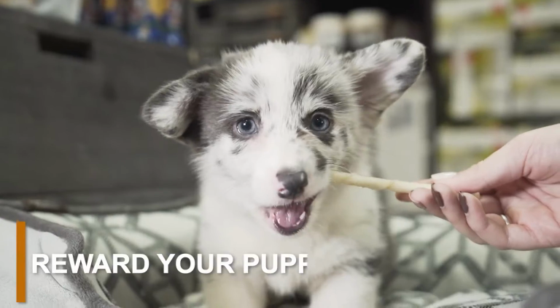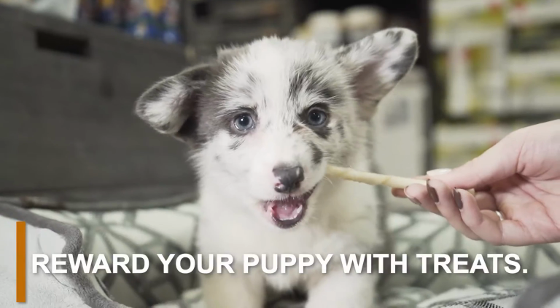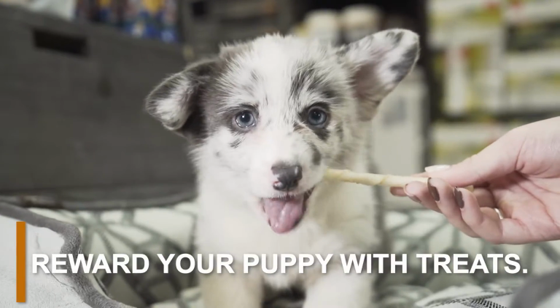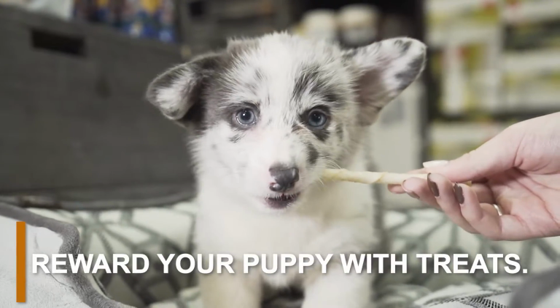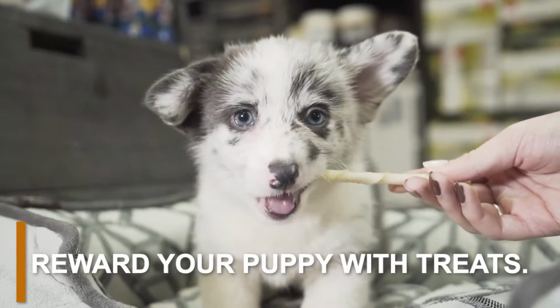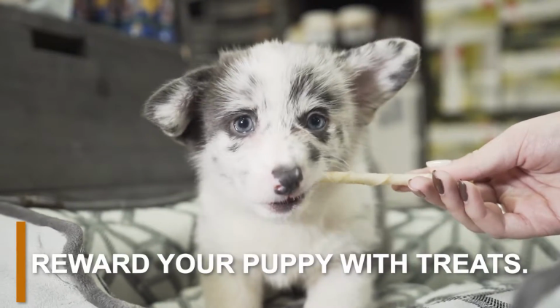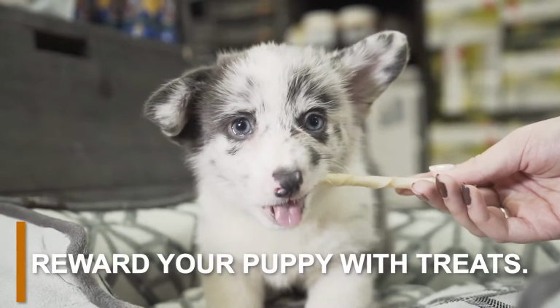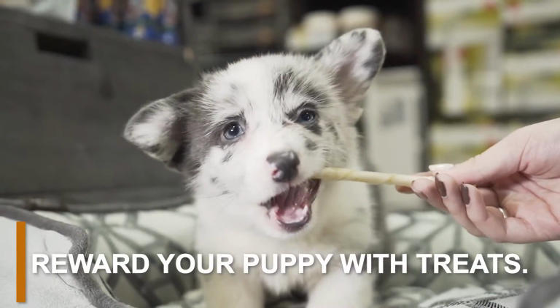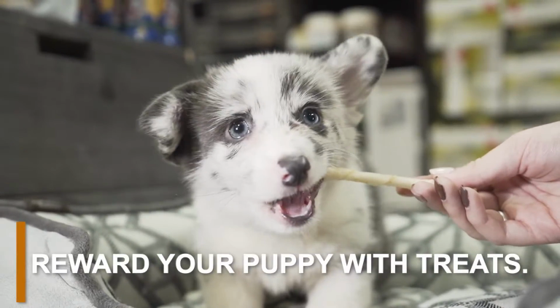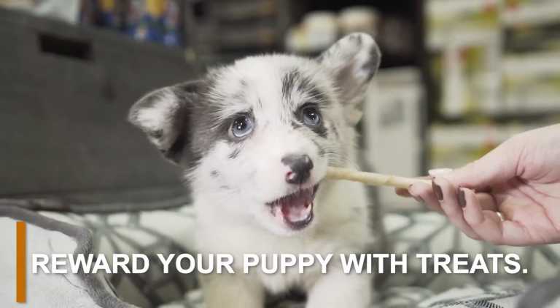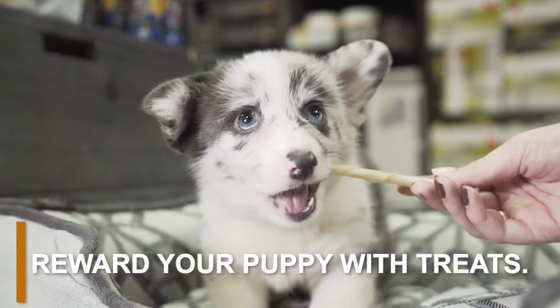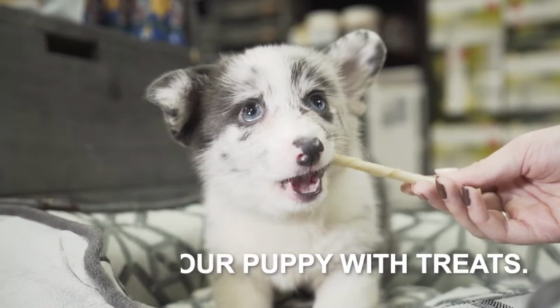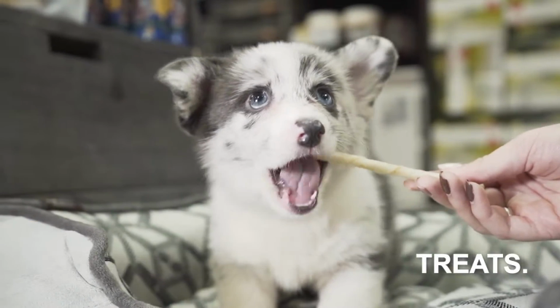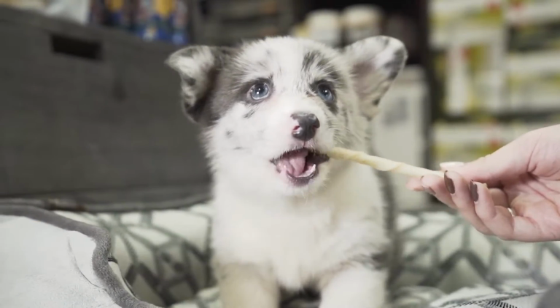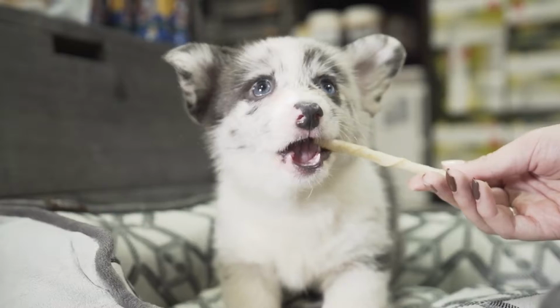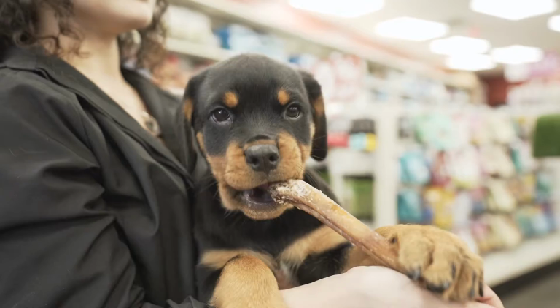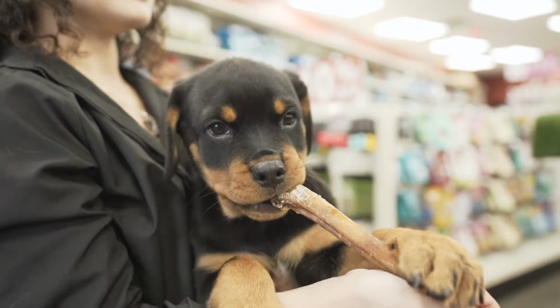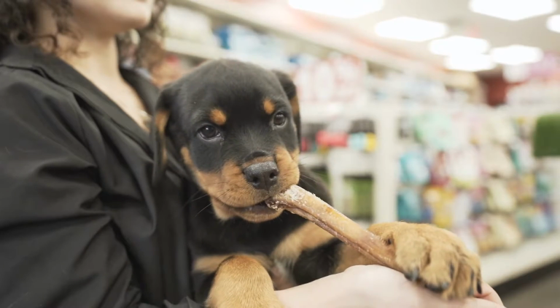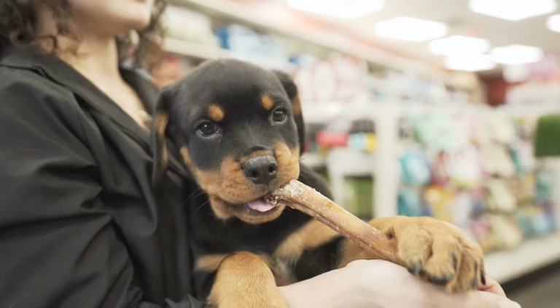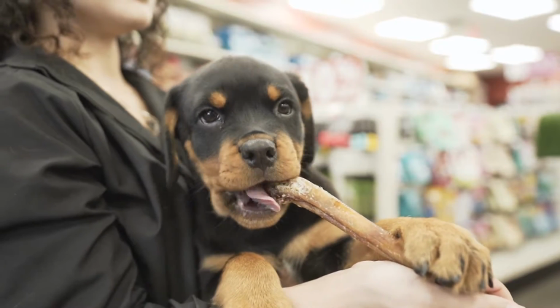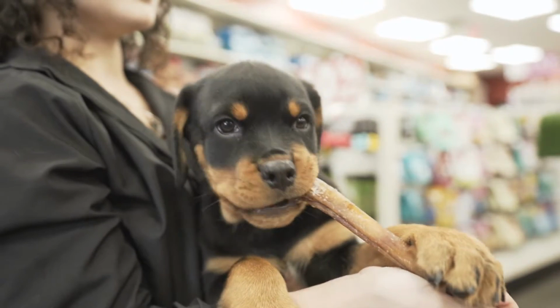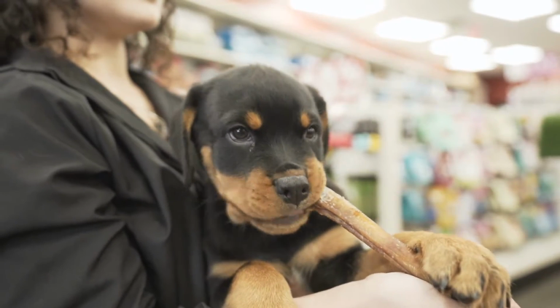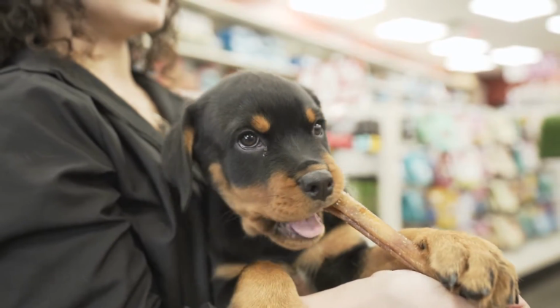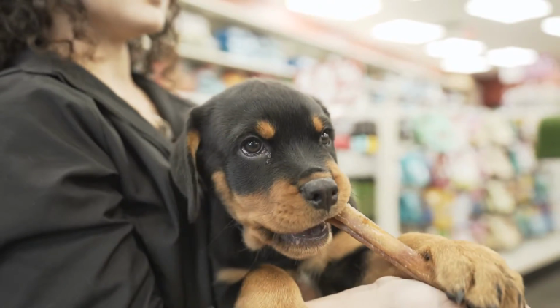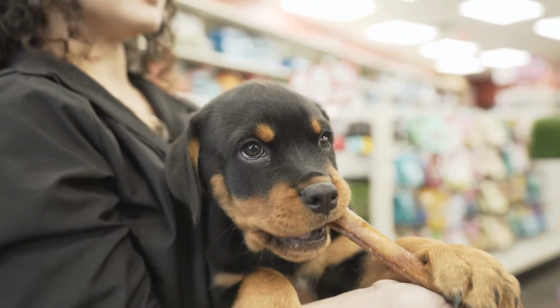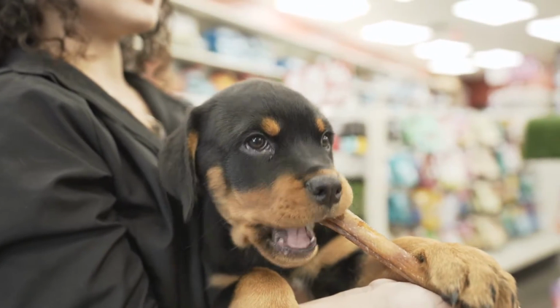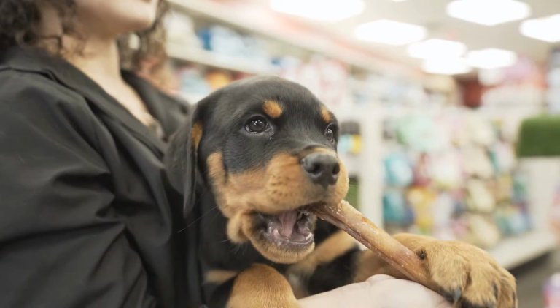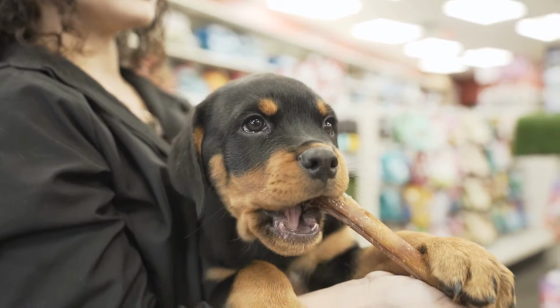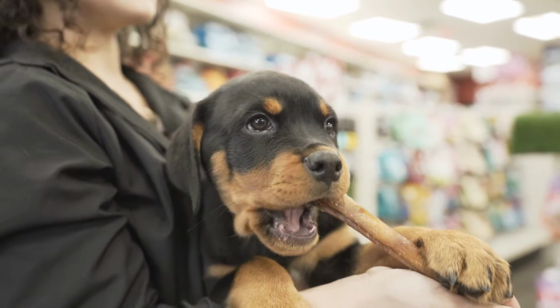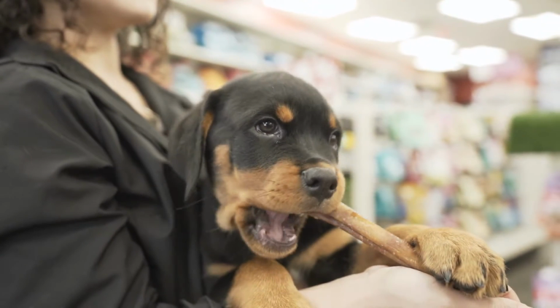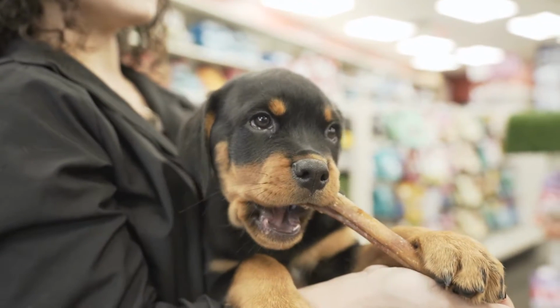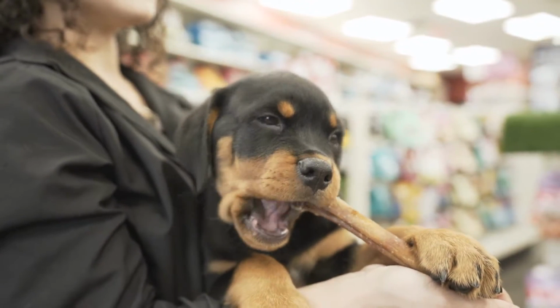After you brush their teeth, find some yummy treats to give to your puppy. This can help your furry friend associate their dental care with positive emotions.